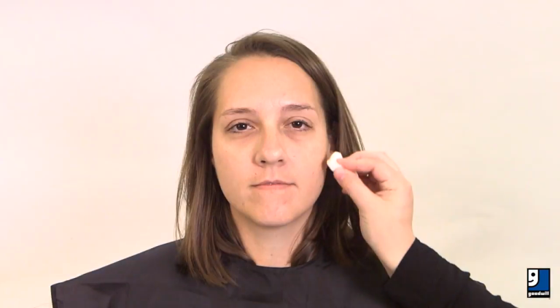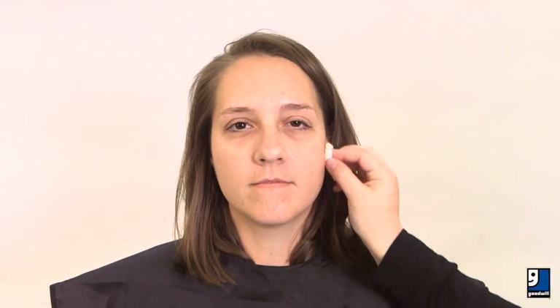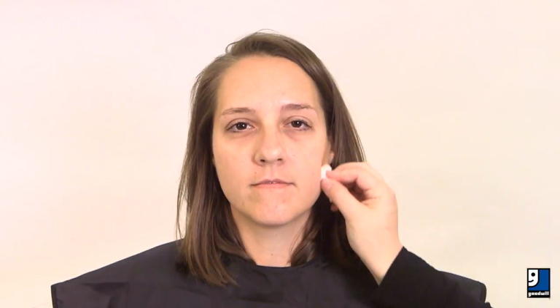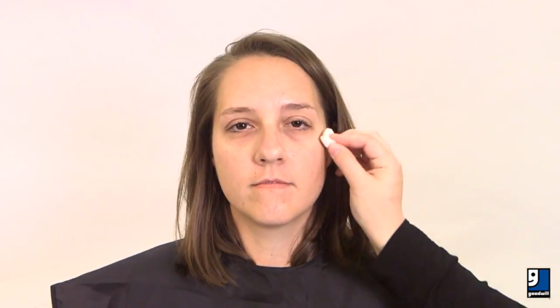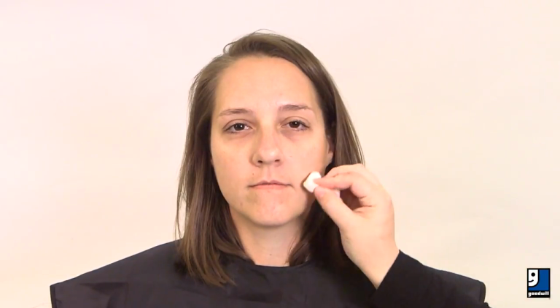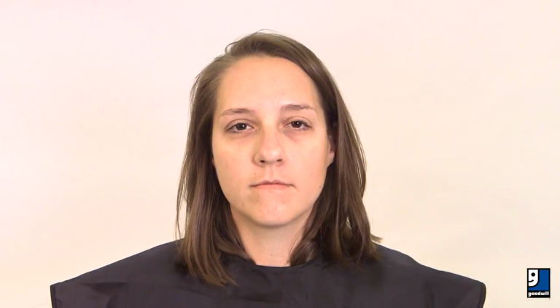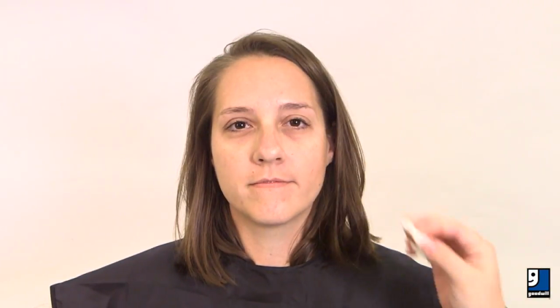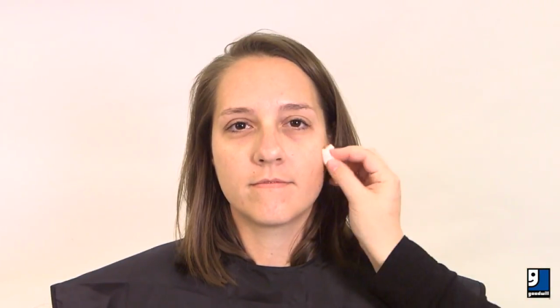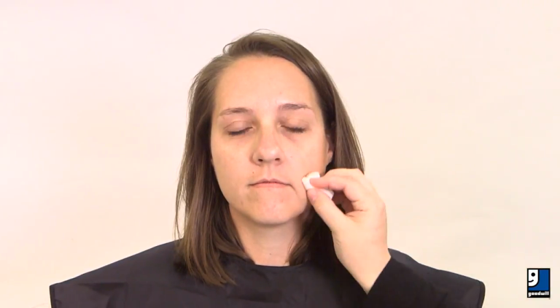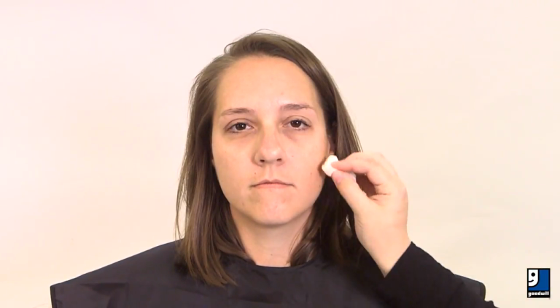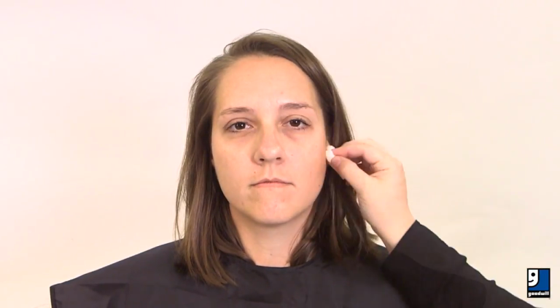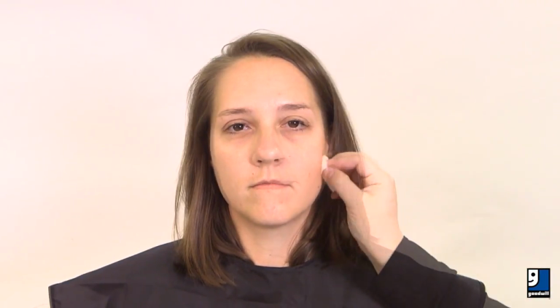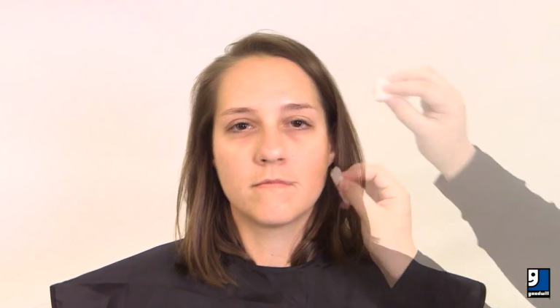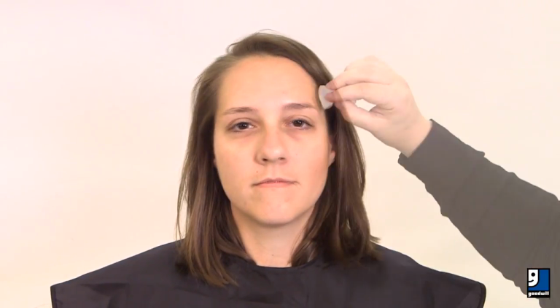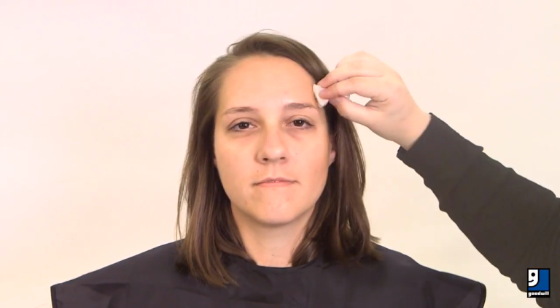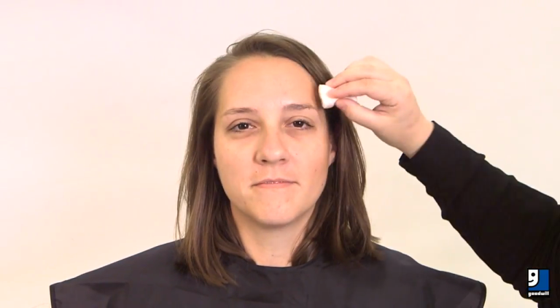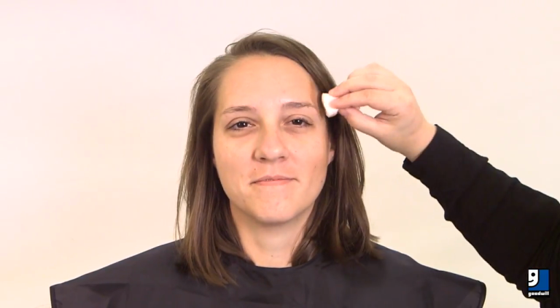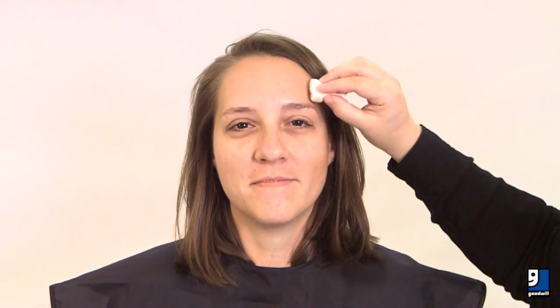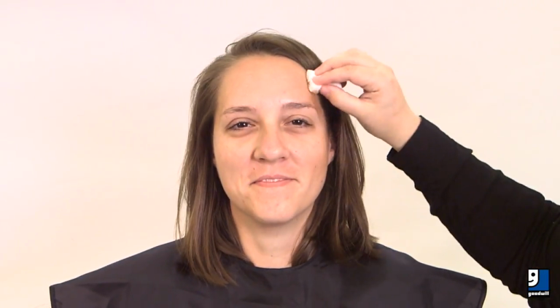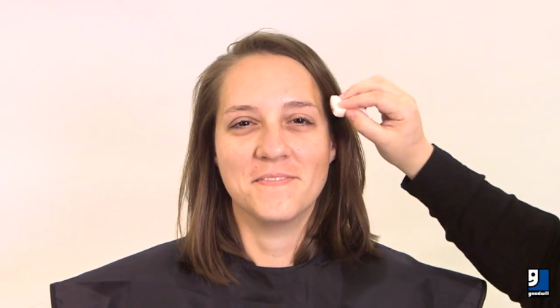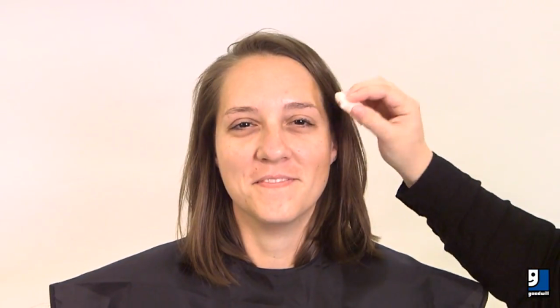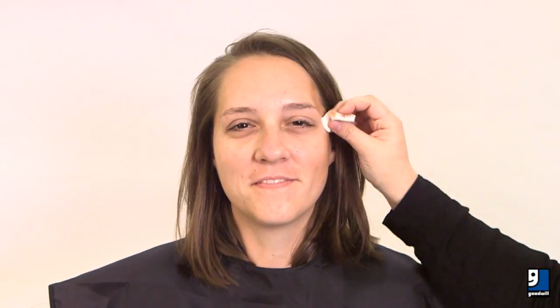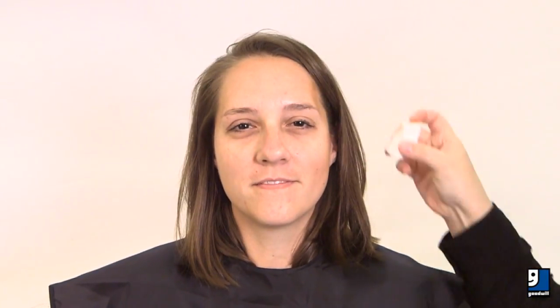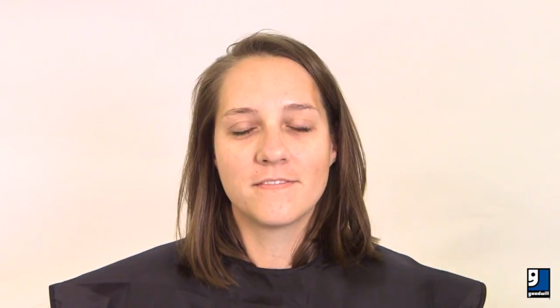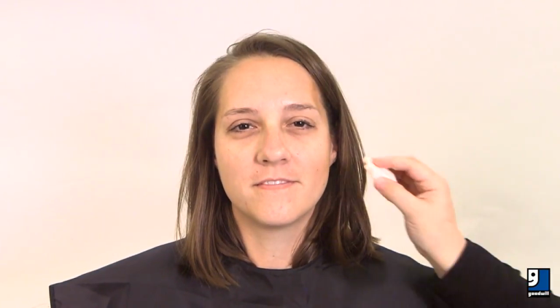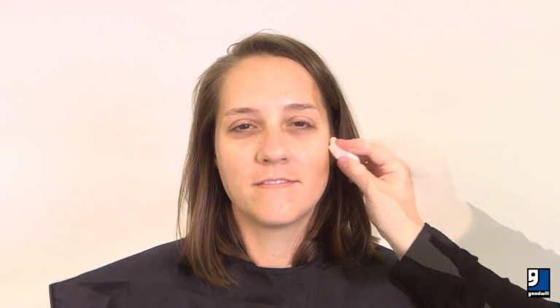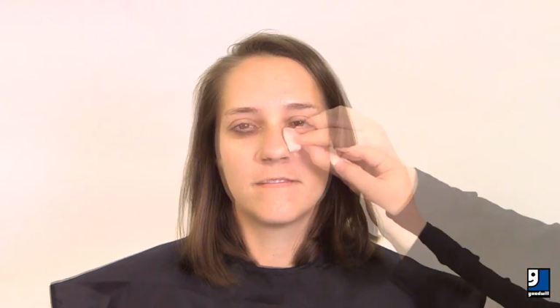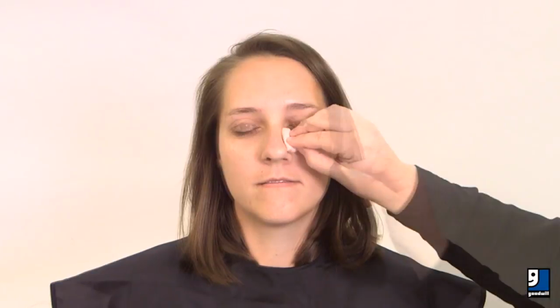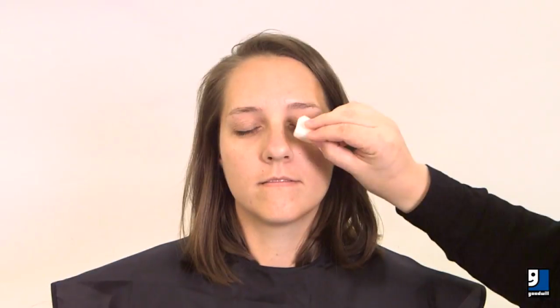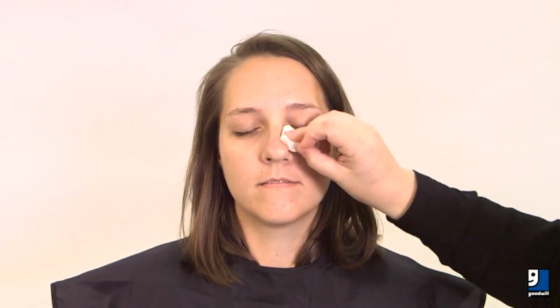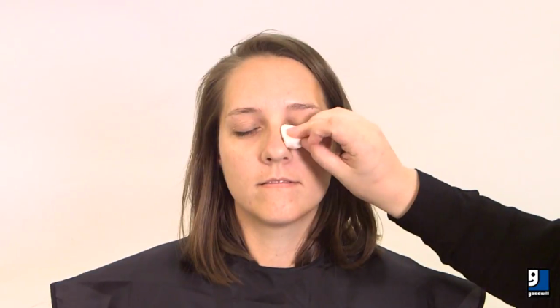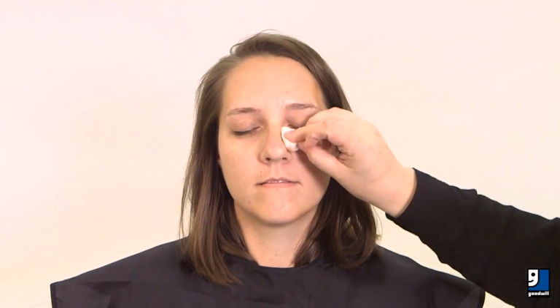Use a sponge and the blendable brown to blend under the cheekbones, then apply and blend at the temples, along the bridge of the nose, and around the chin.